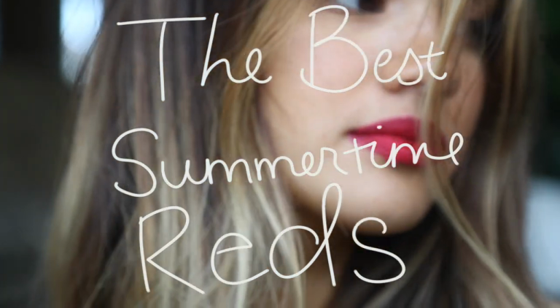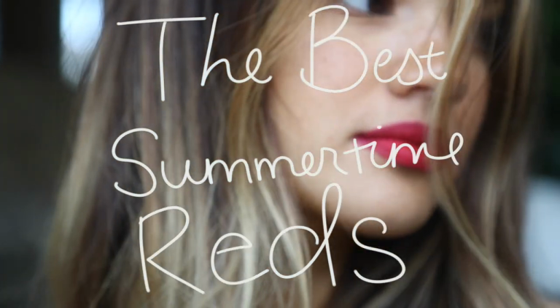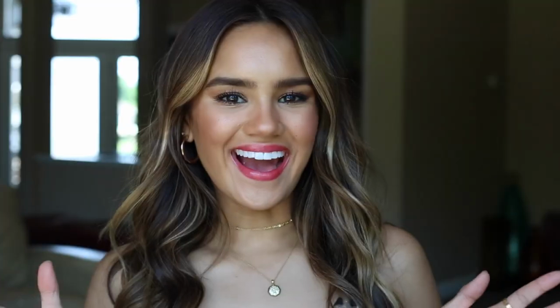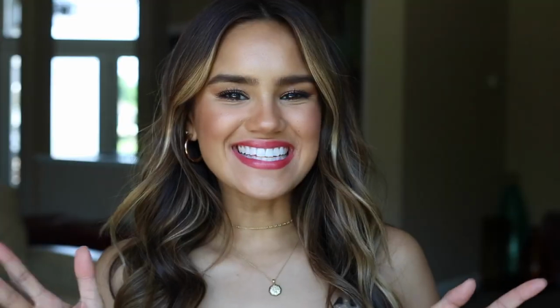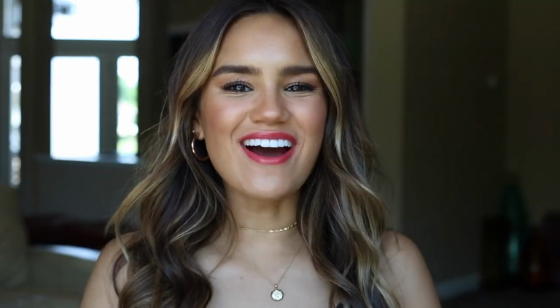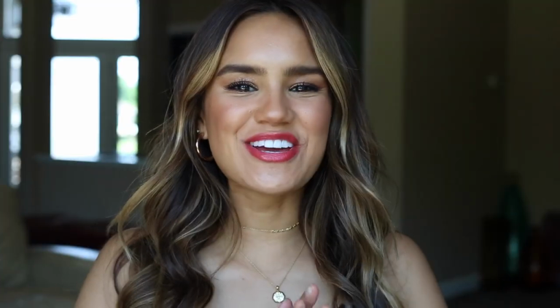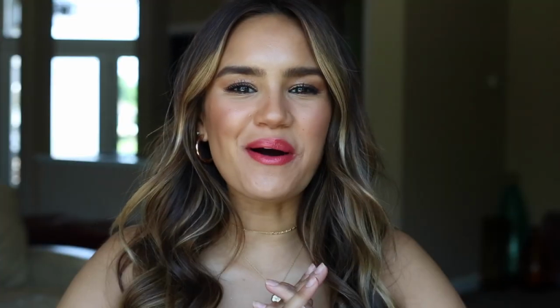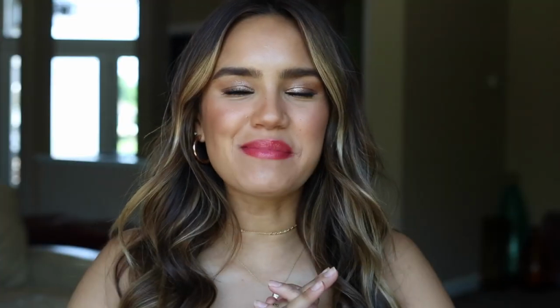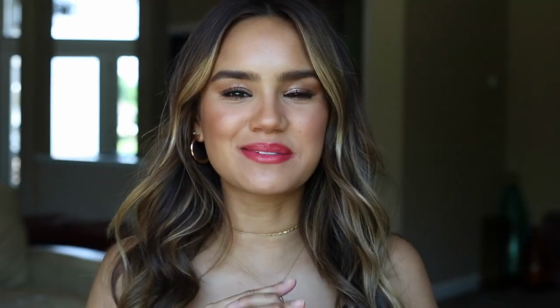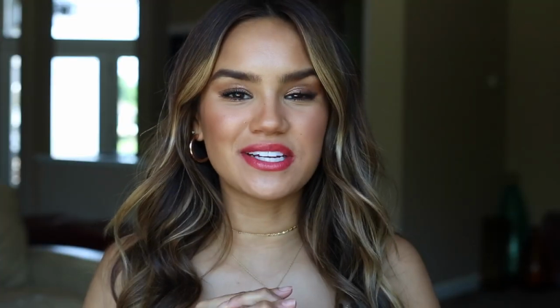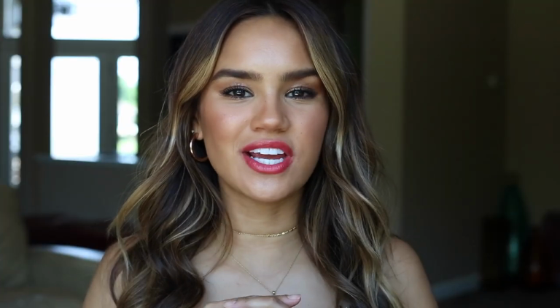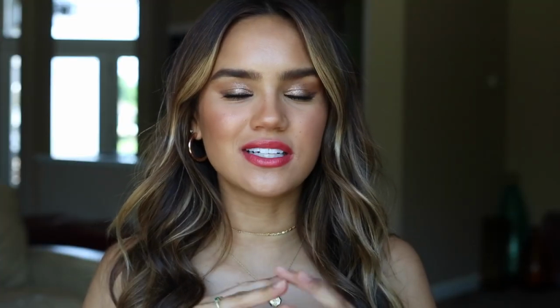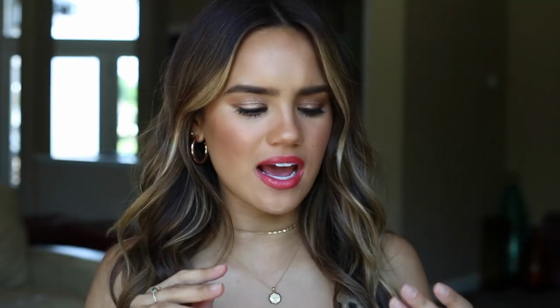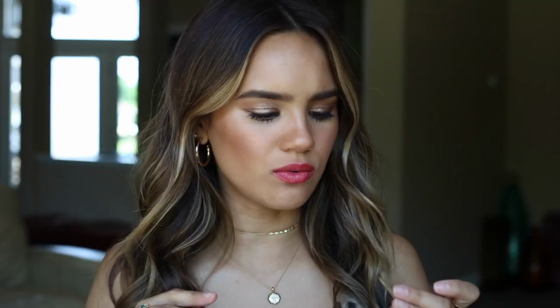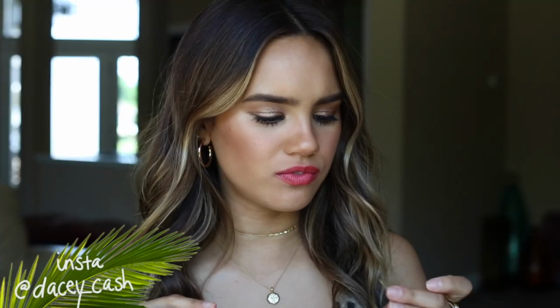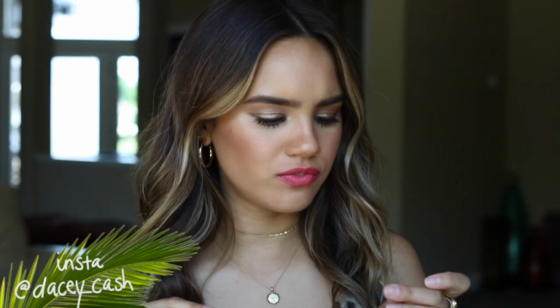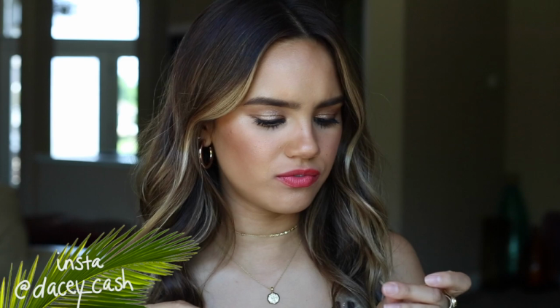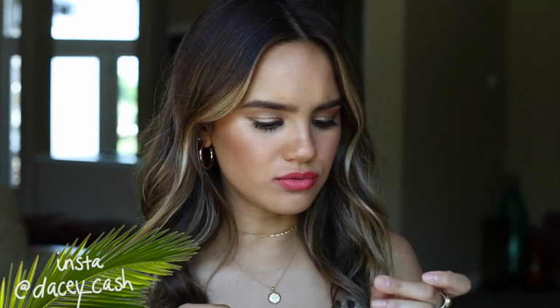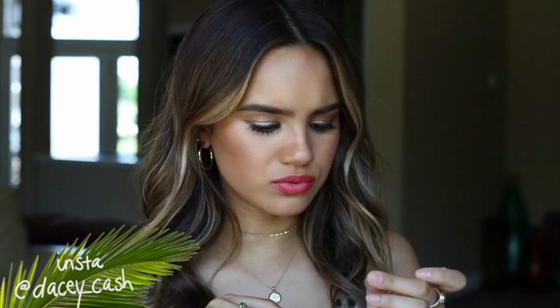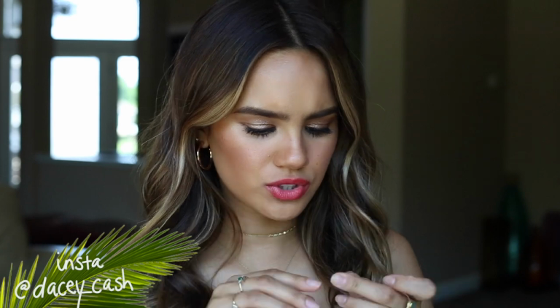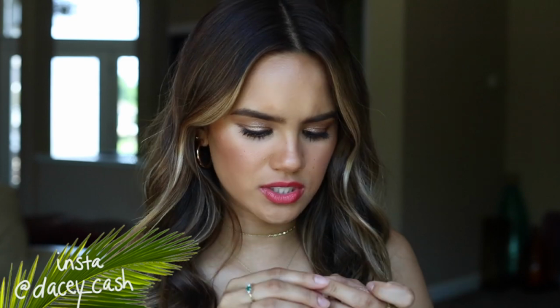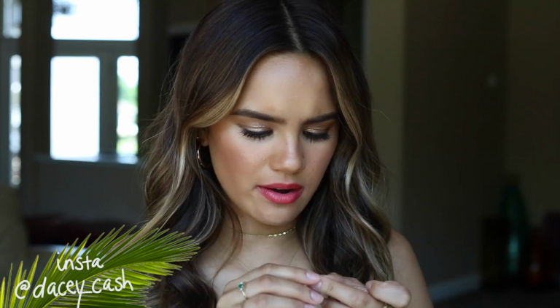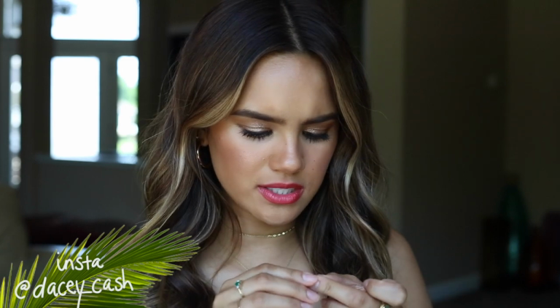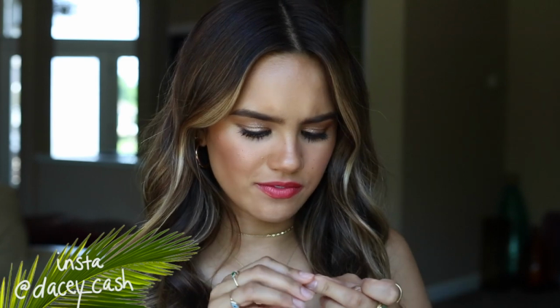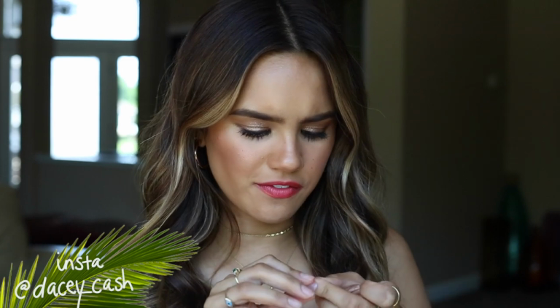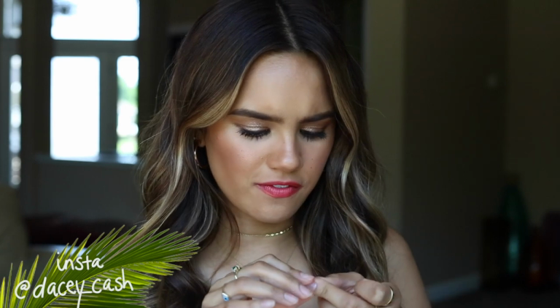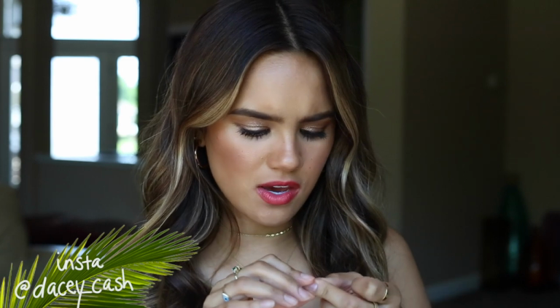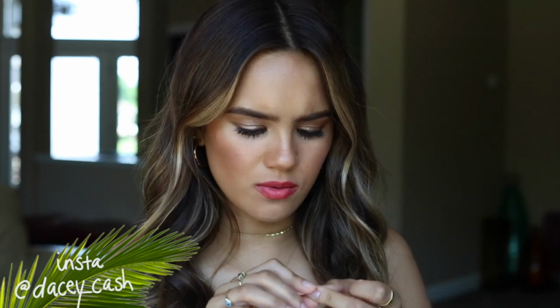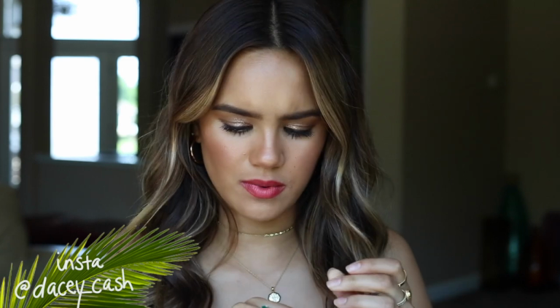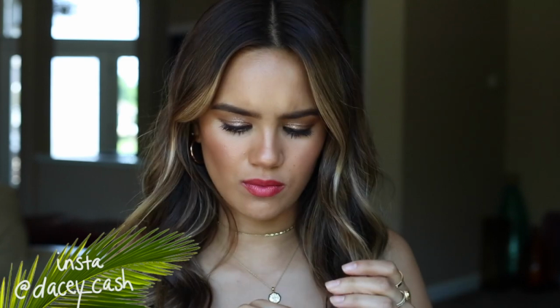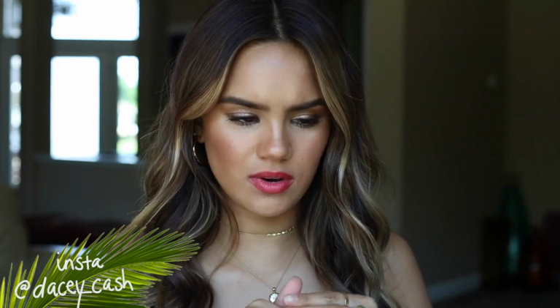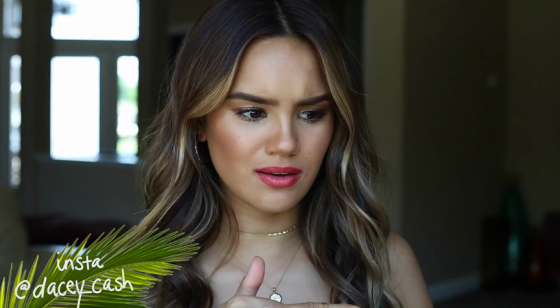Hey guys, how are you? Welcome back to my channel. I just stabbed myself in the finger with my ring.